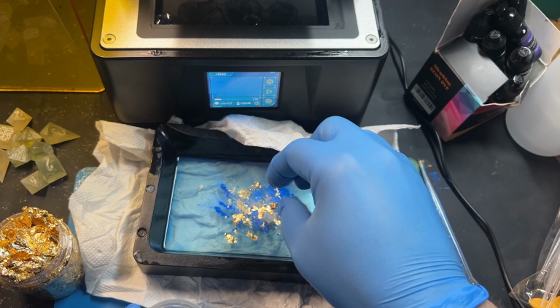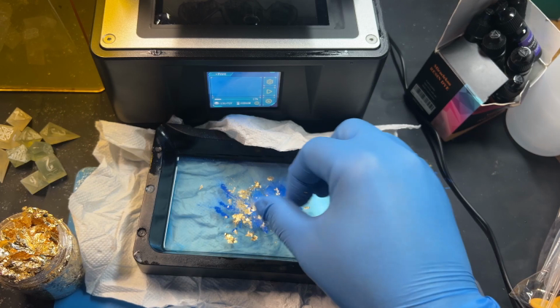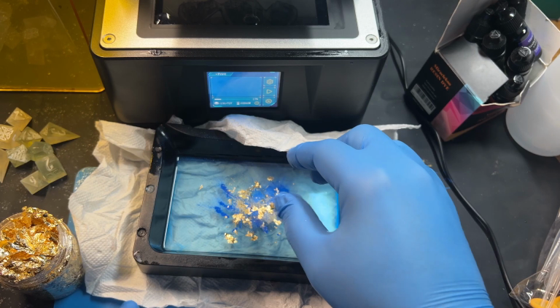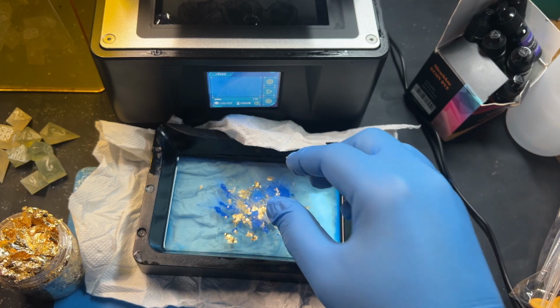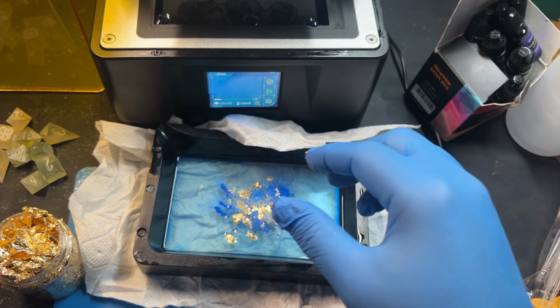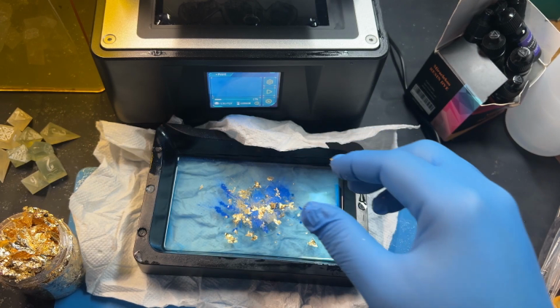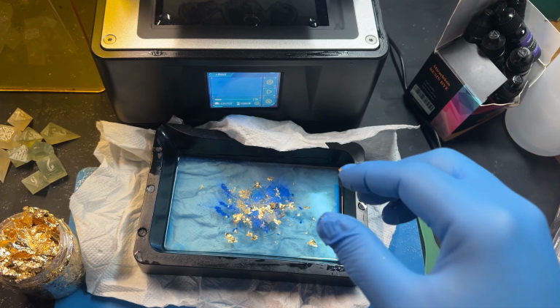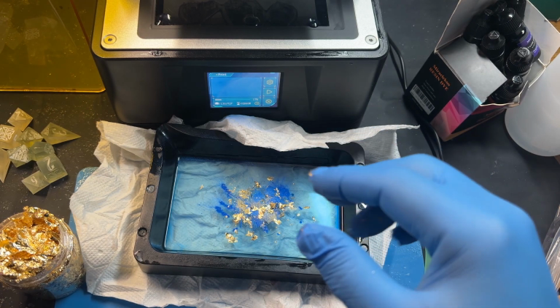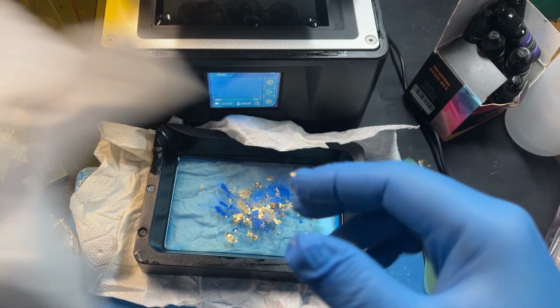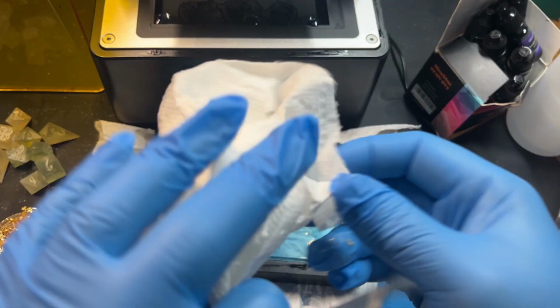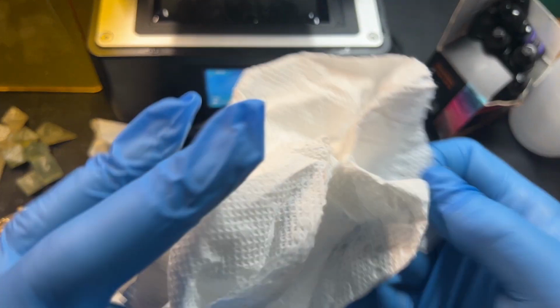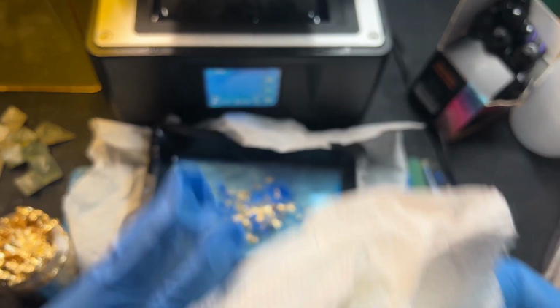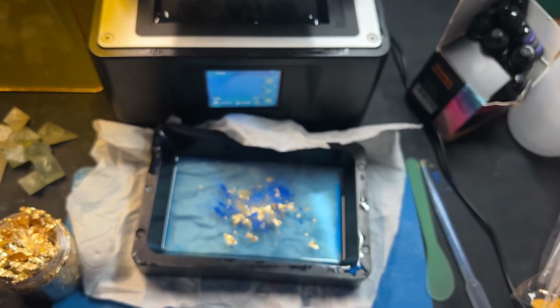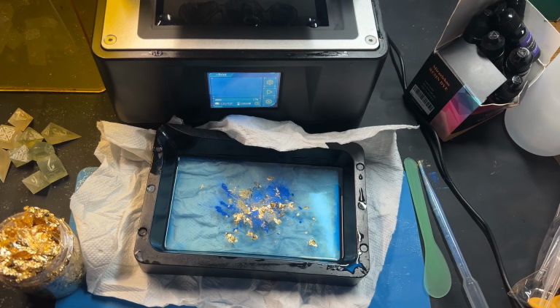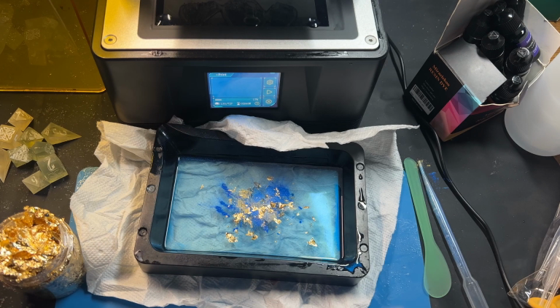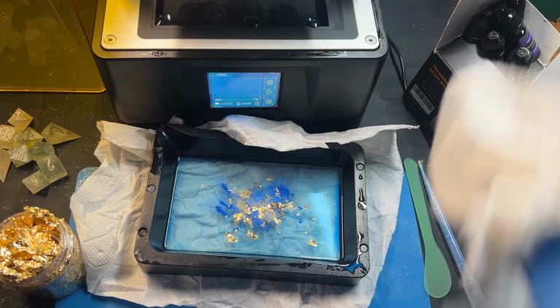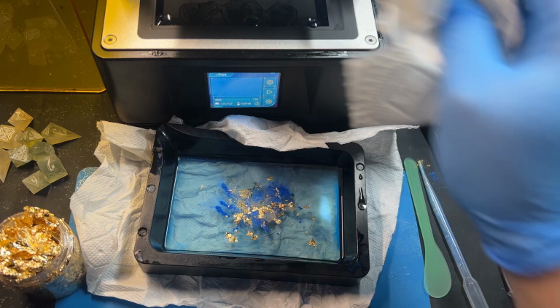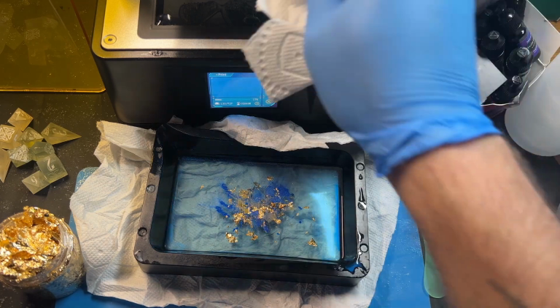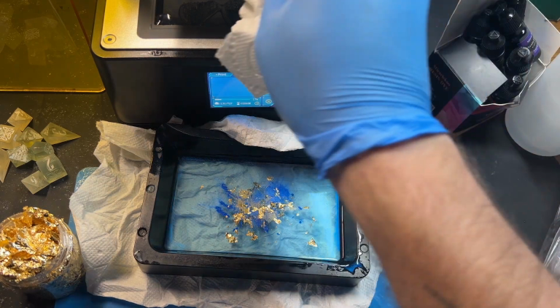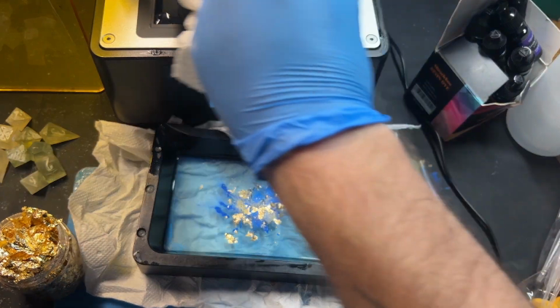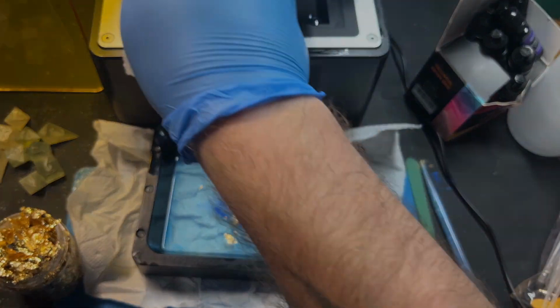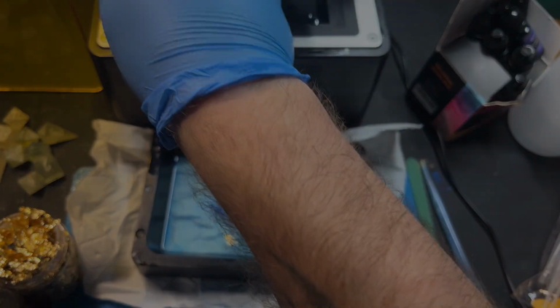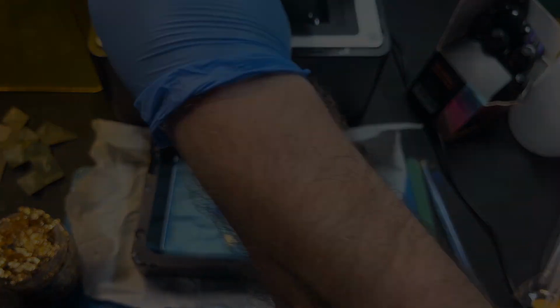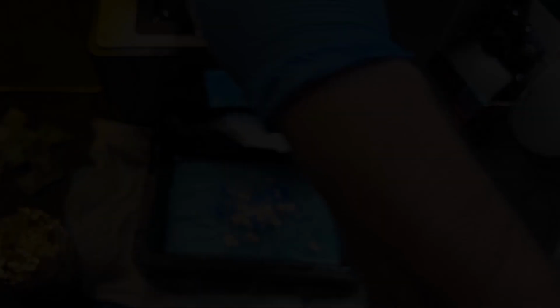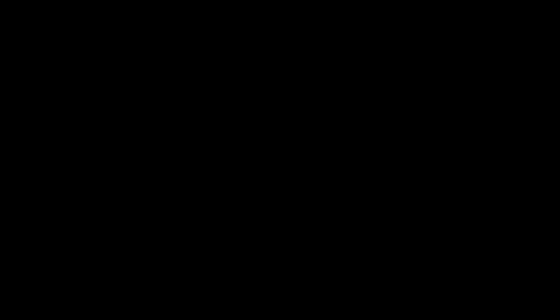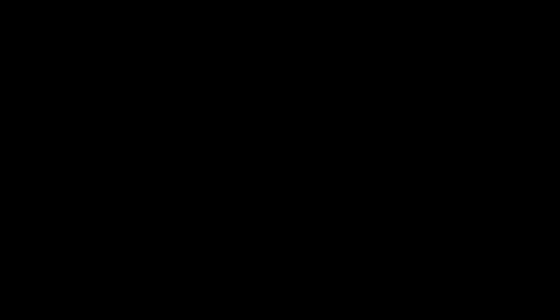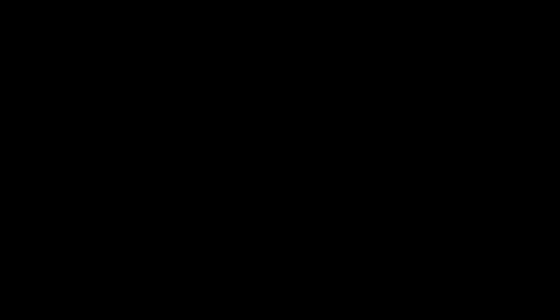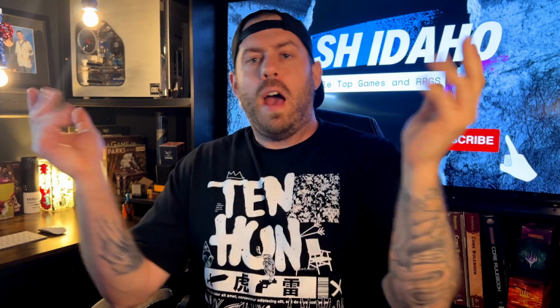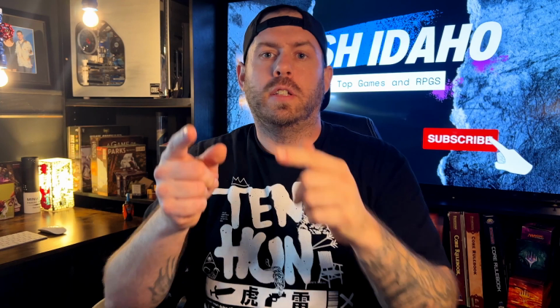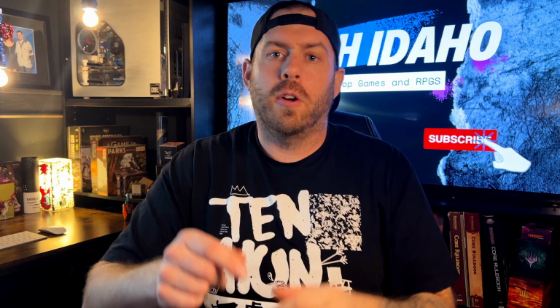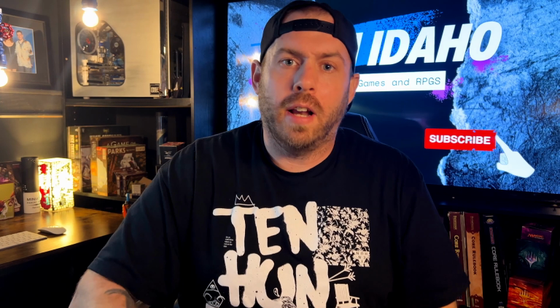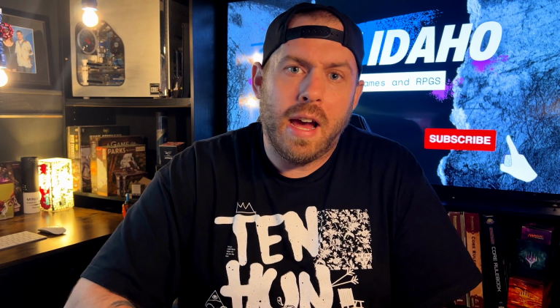Oh no, there's resin everywhere! Oh no! How's it going, guys?